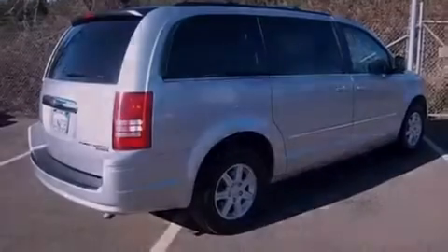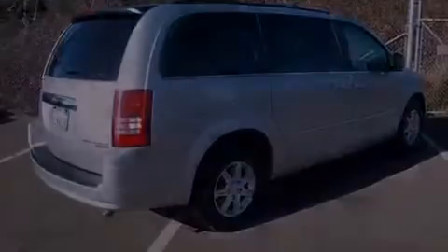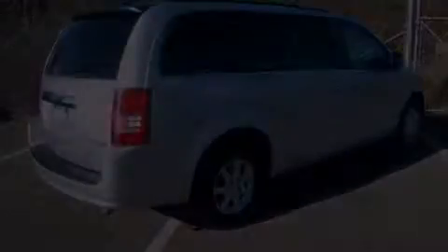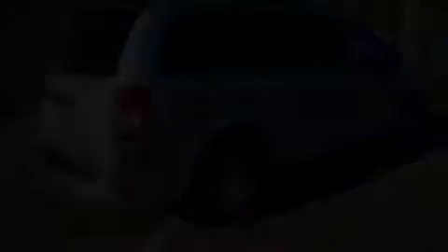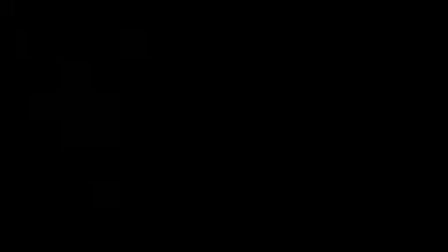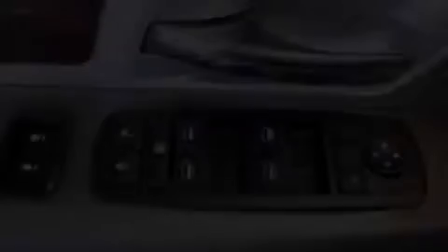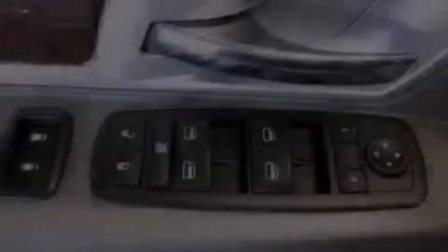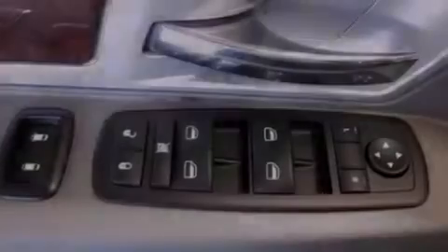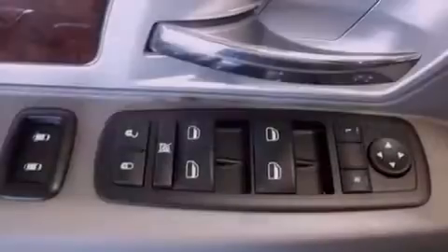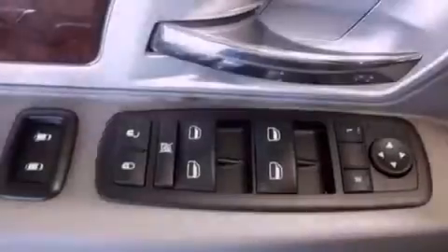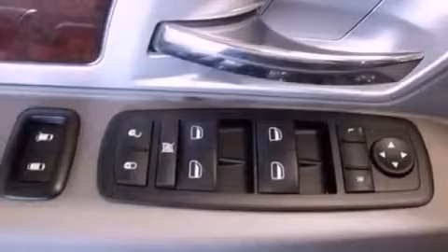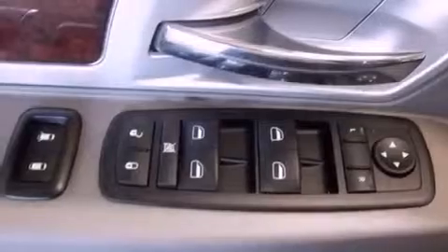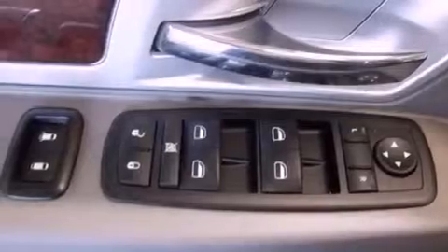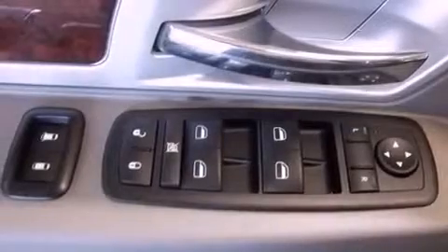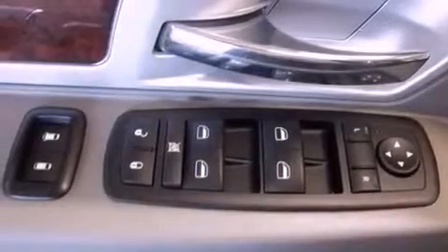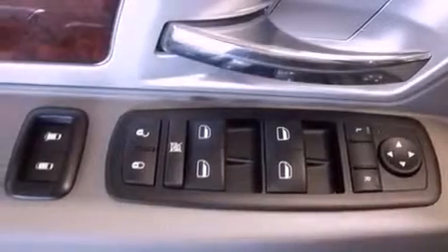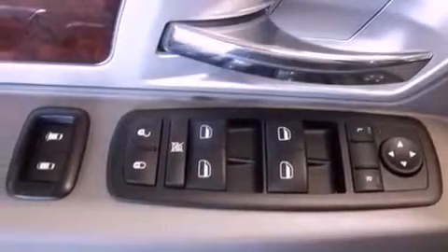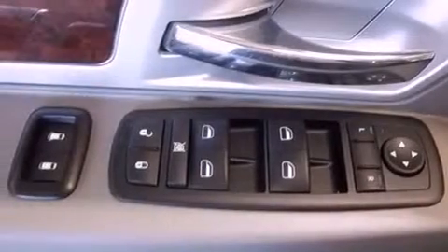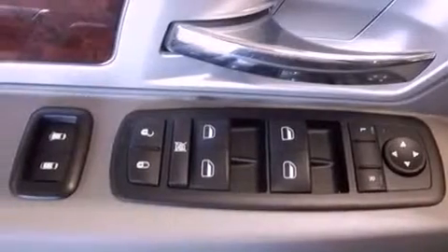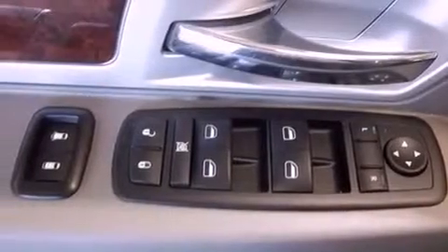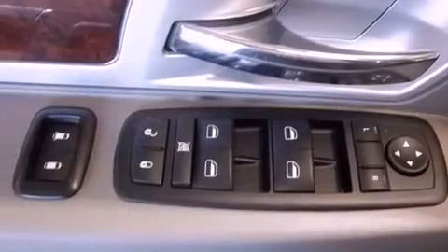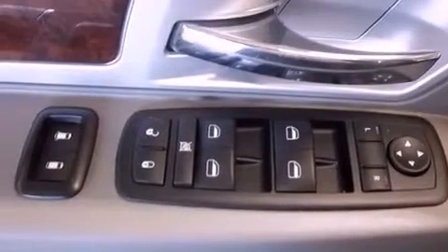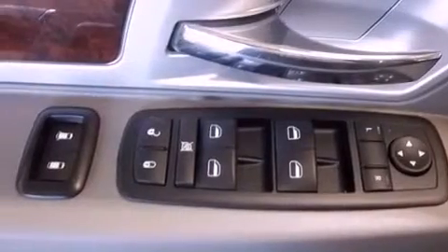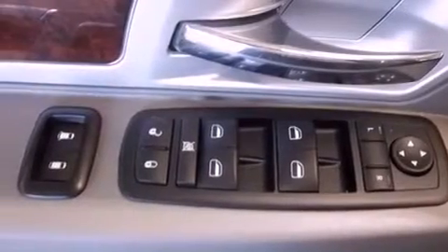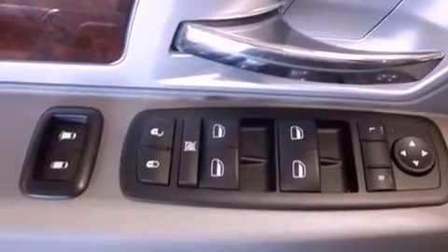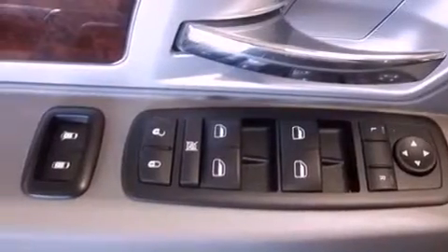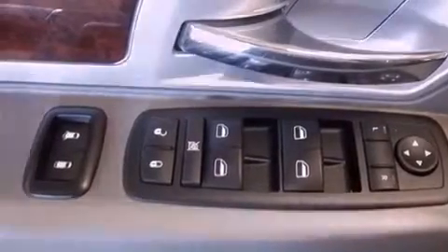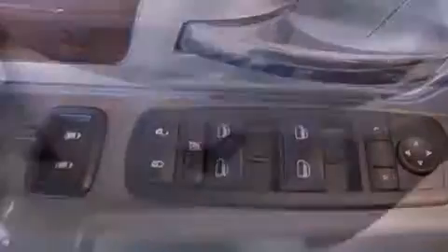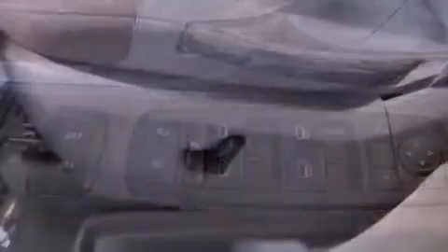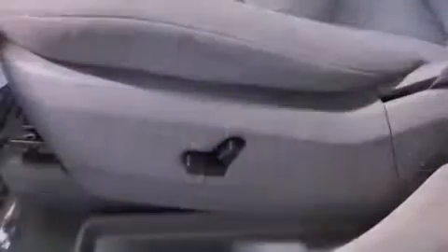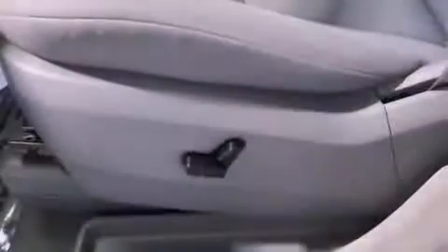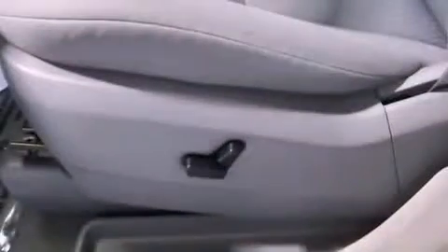It has a 4.8-liter, eight-cylinder engine, a four-speed automatic transmission, and four-wheel drive.